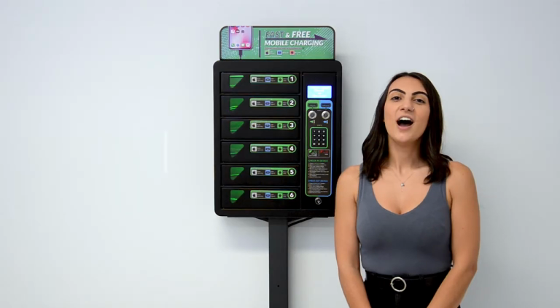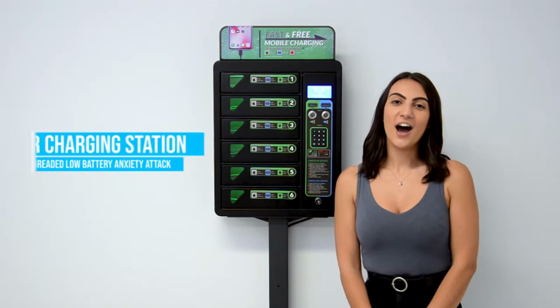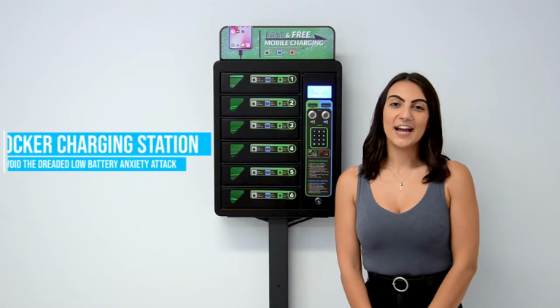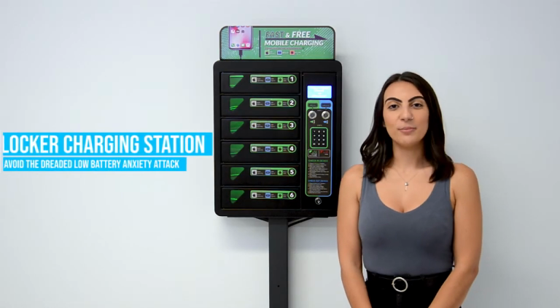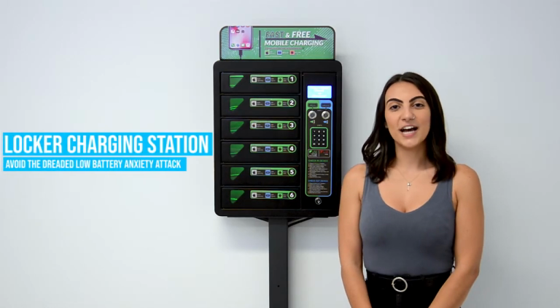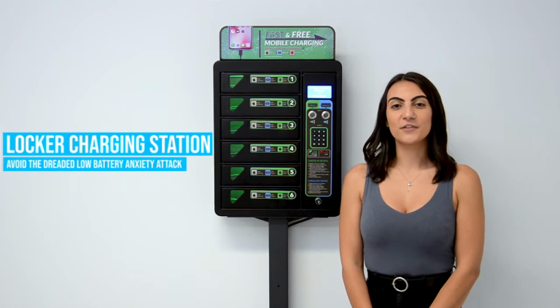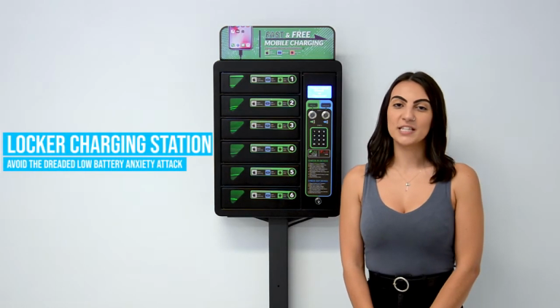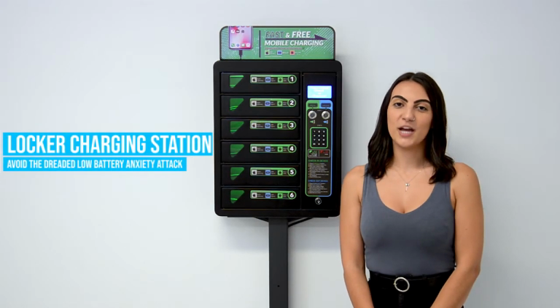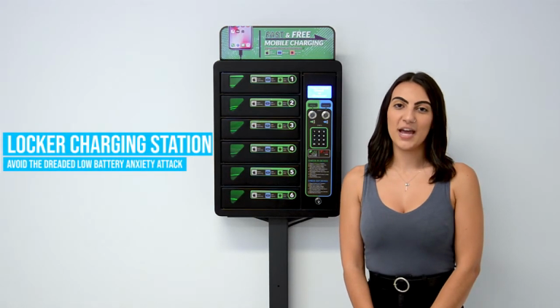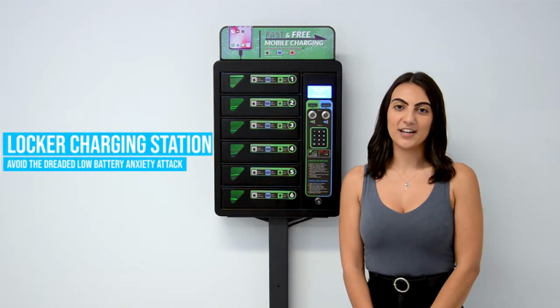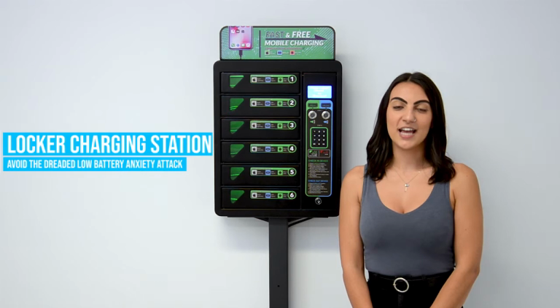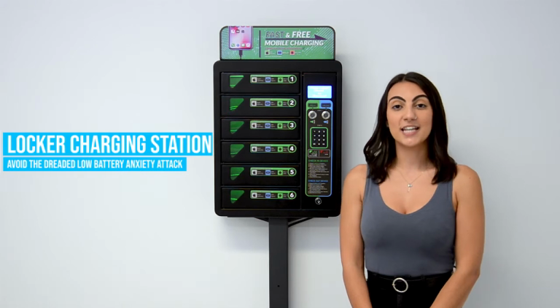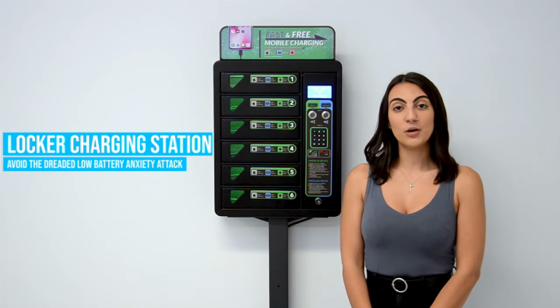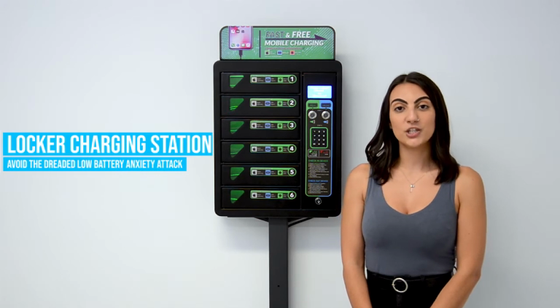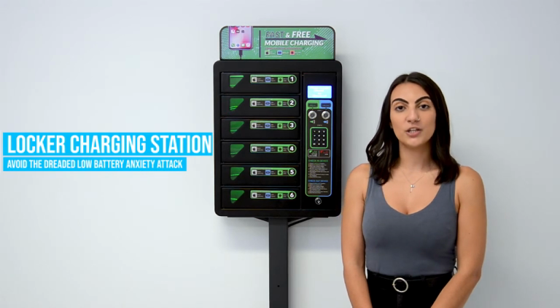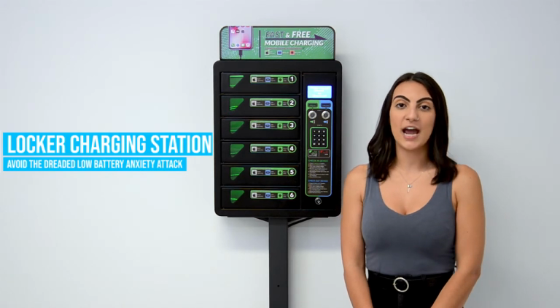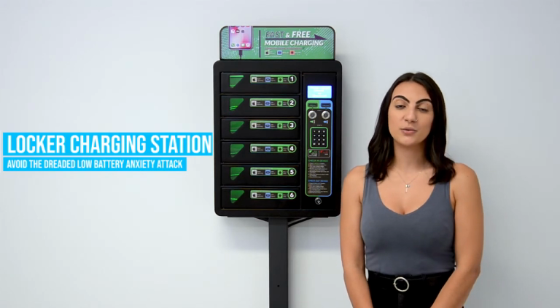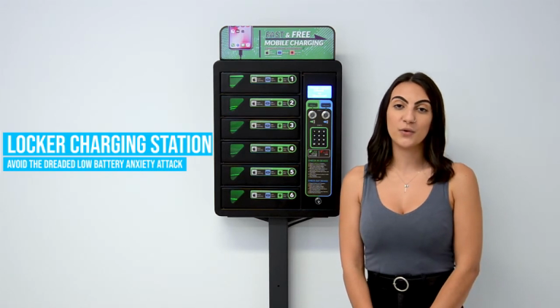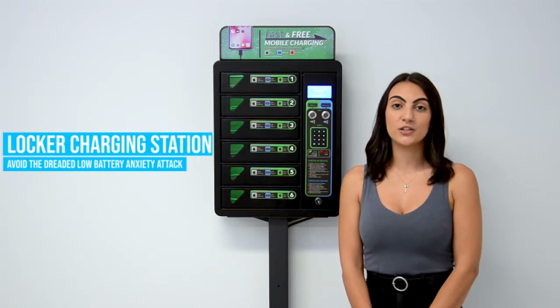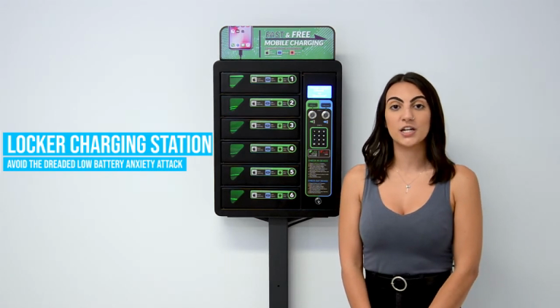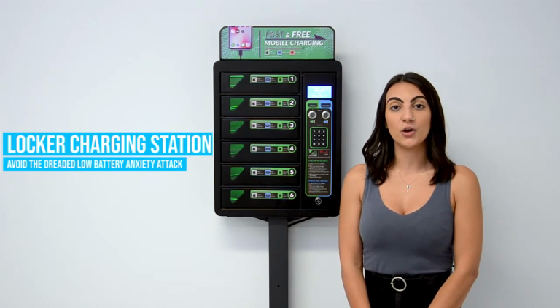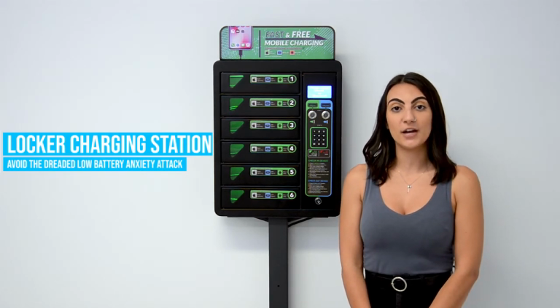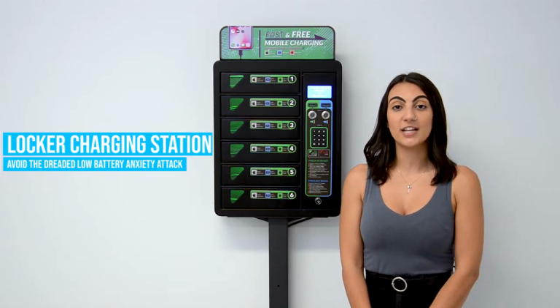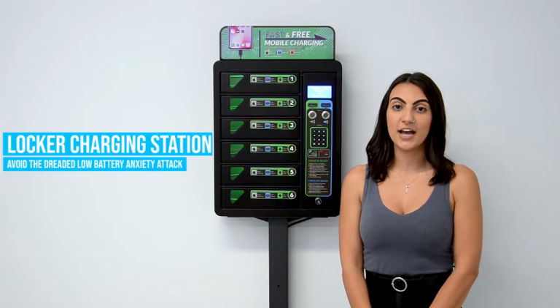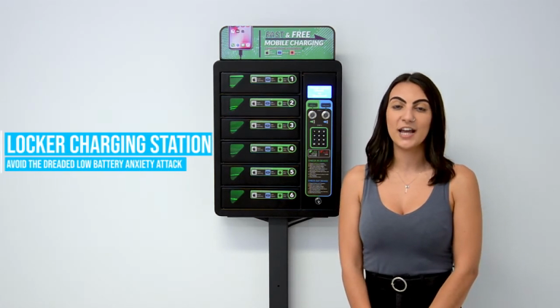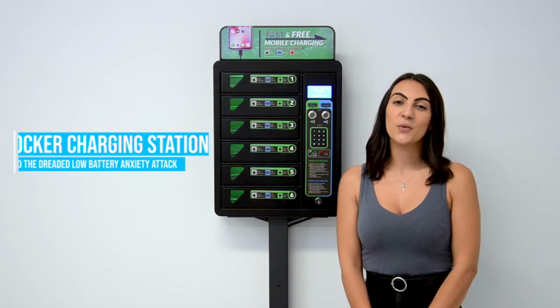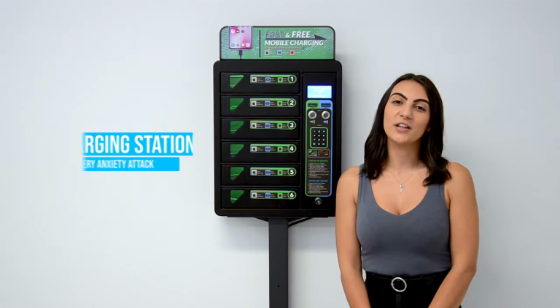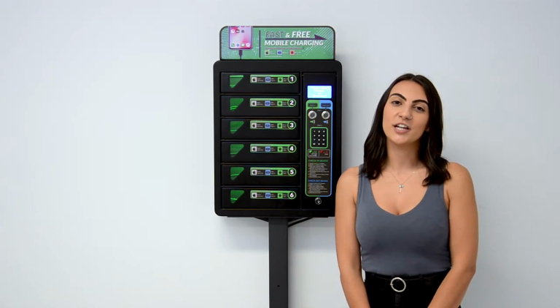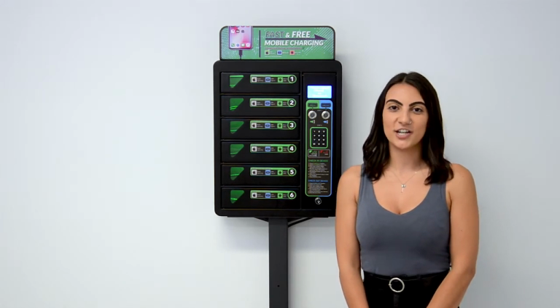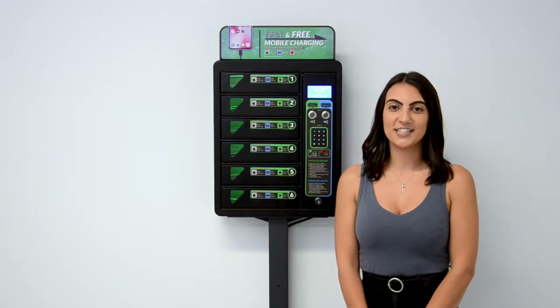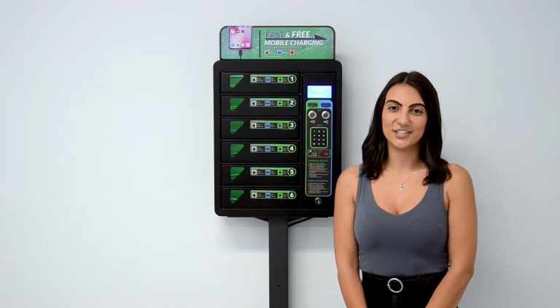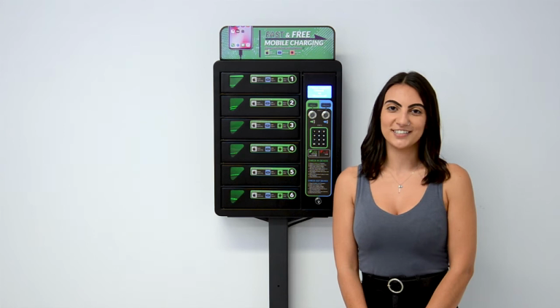Hi, I'm Alana from Slimline Warehouse and today I'll be showing you how to avoid the dreaded low battery anxiety with our Locker Charging Station.